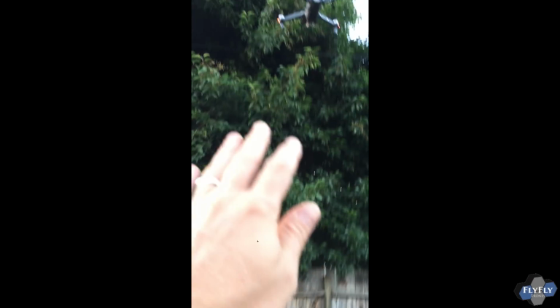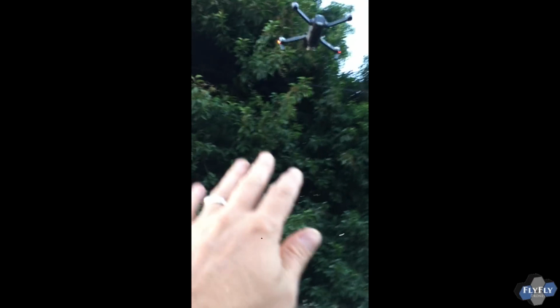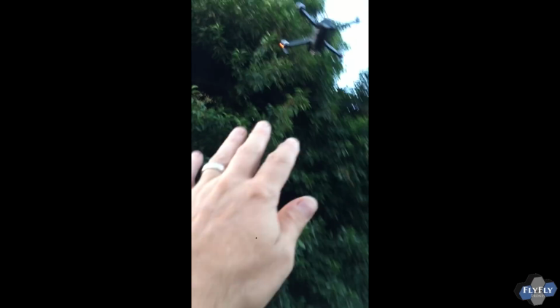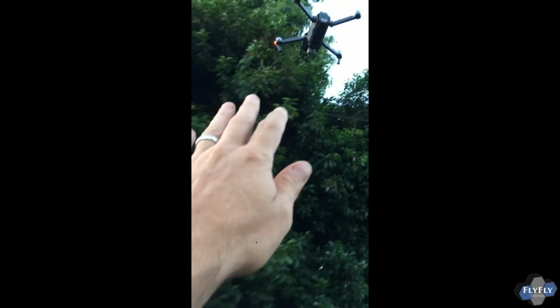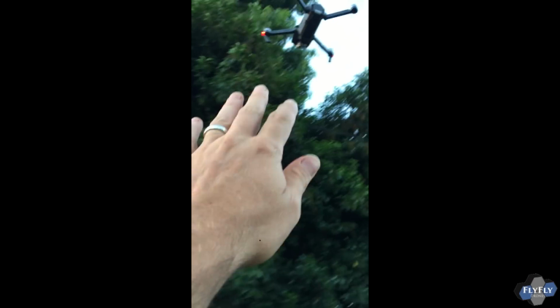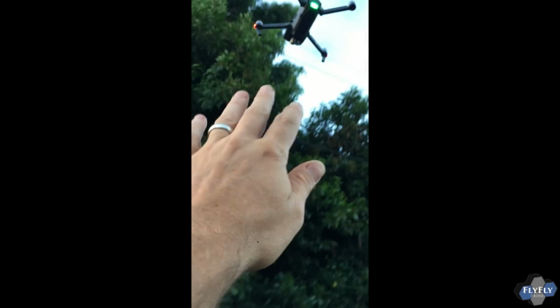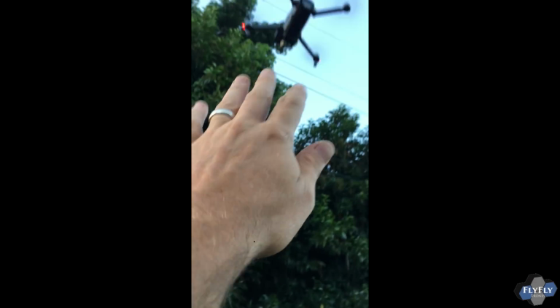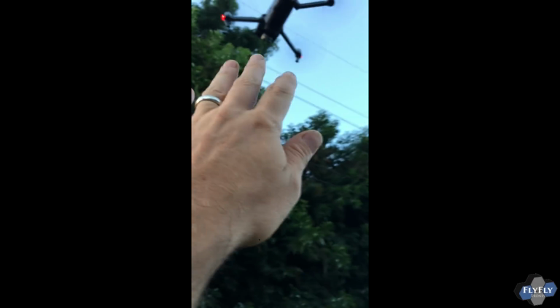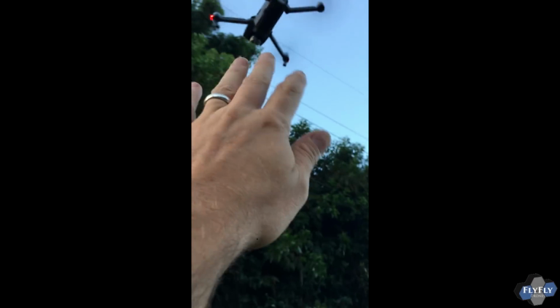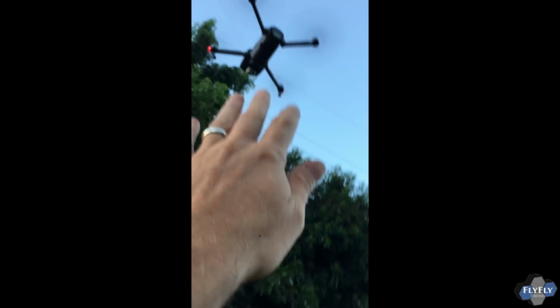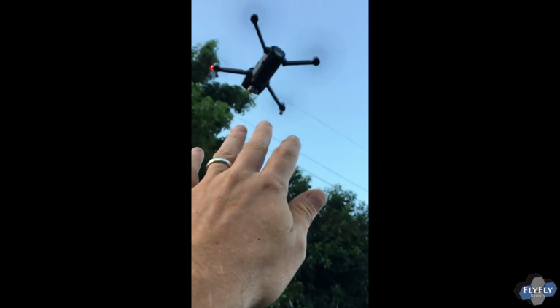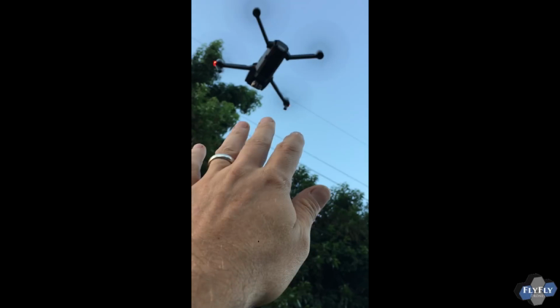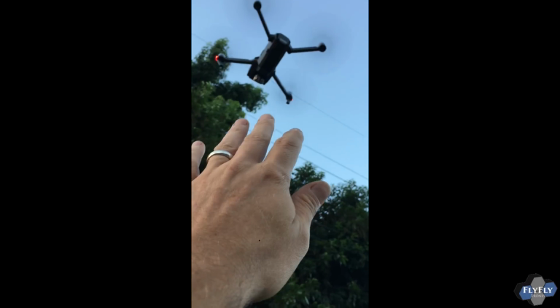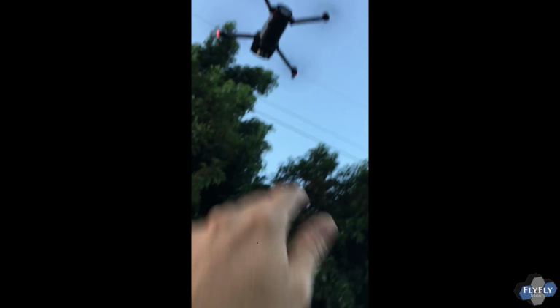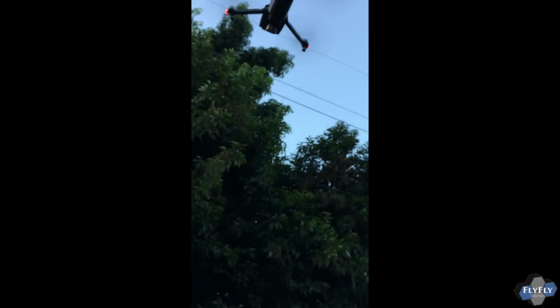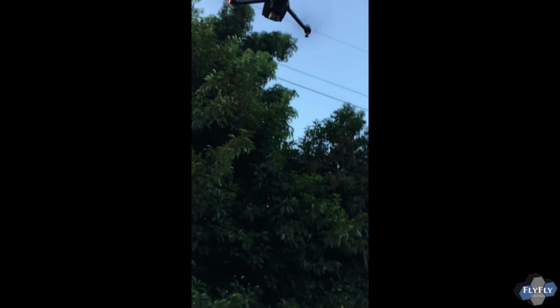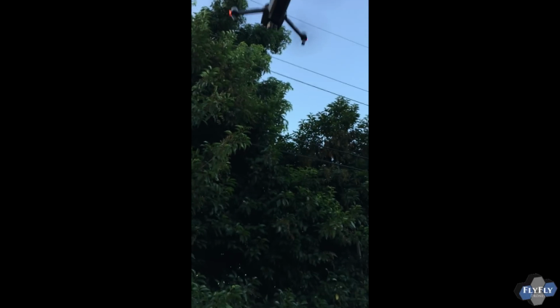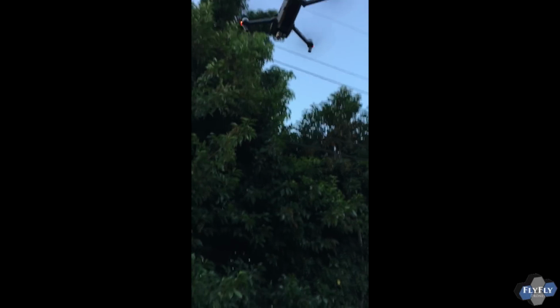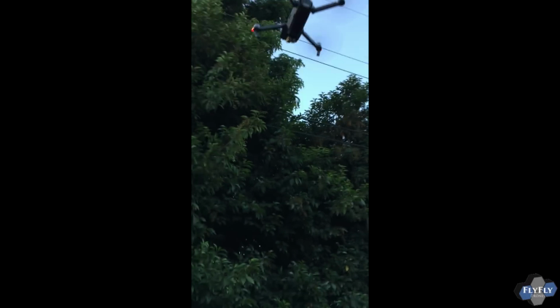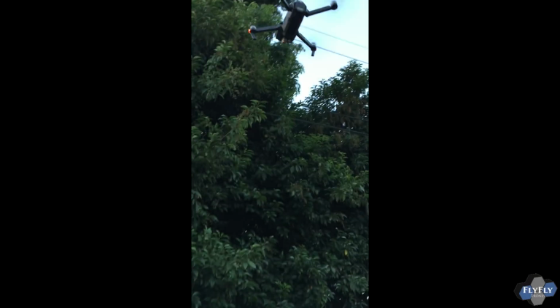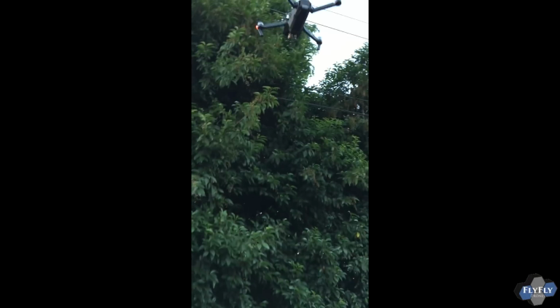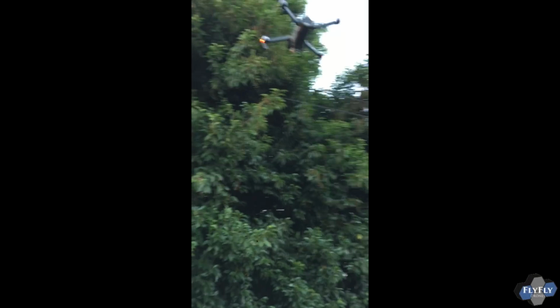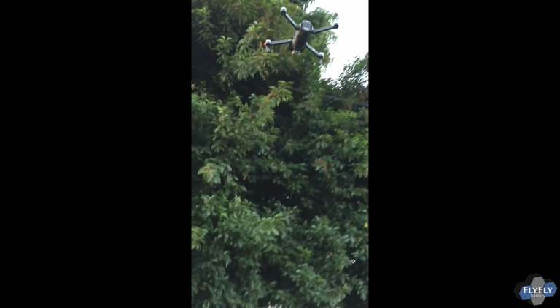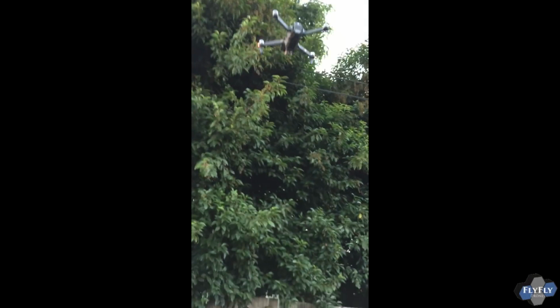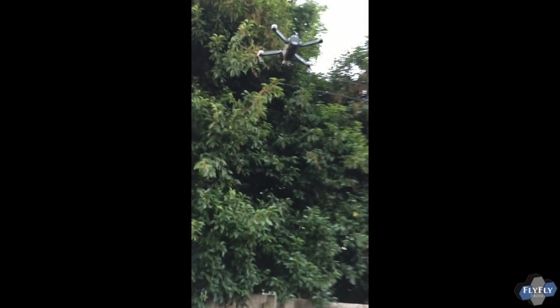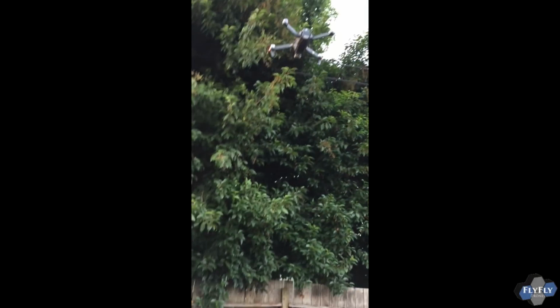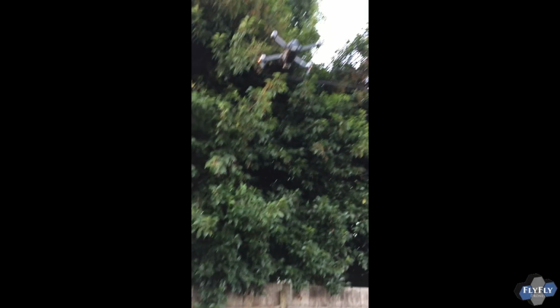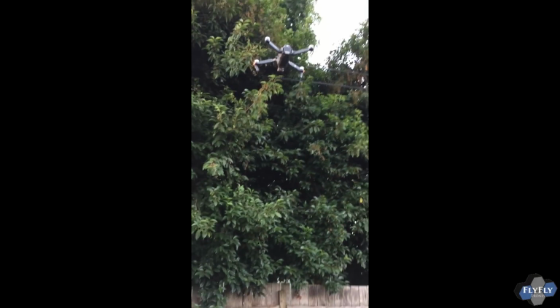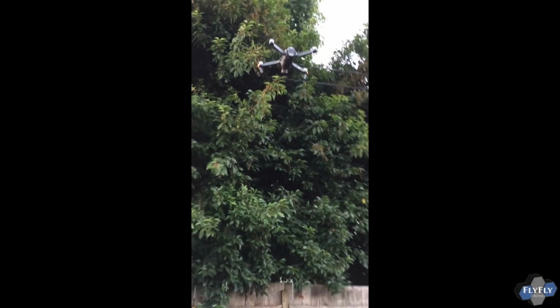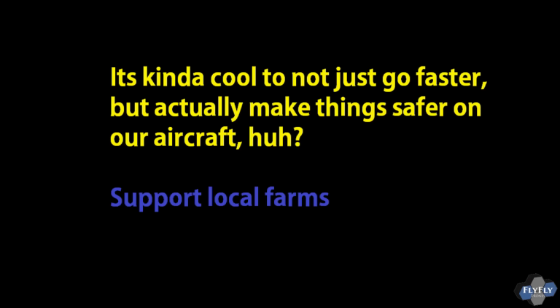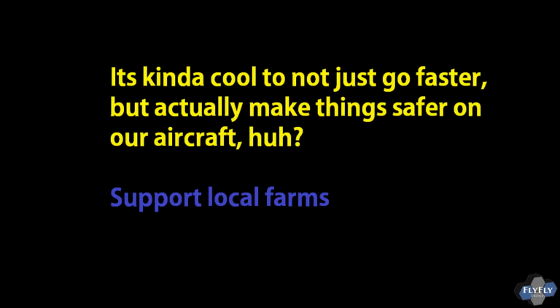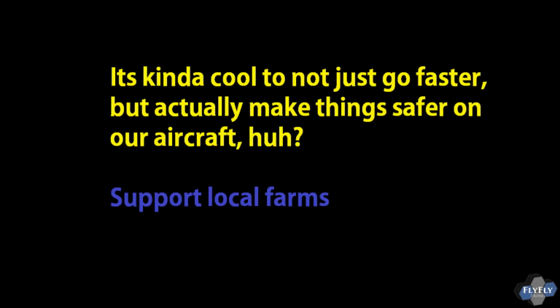Alright guys, that was the tip for auto takeoff. Support local farms — take care guys, bye.